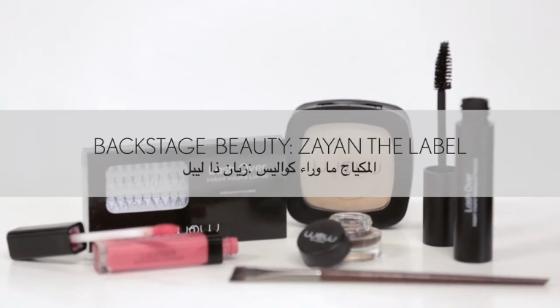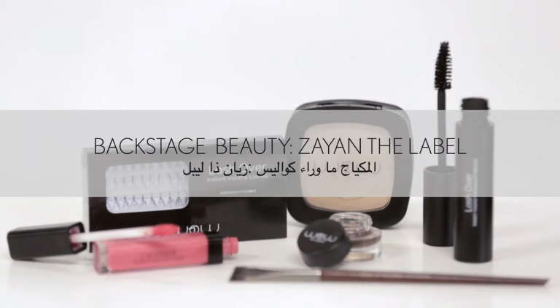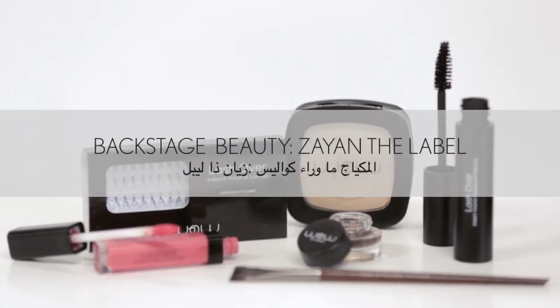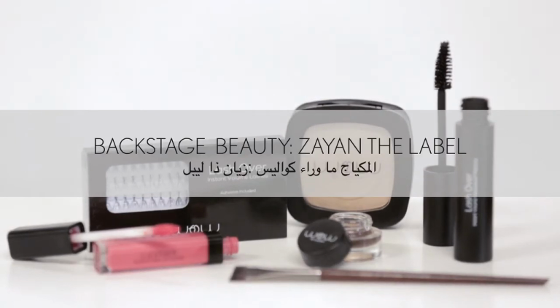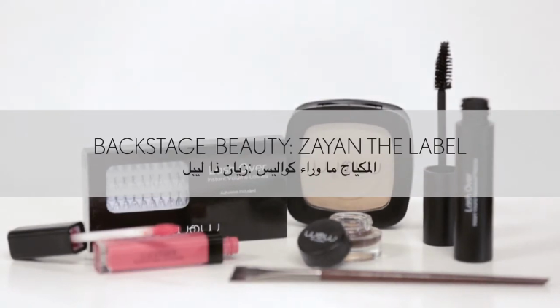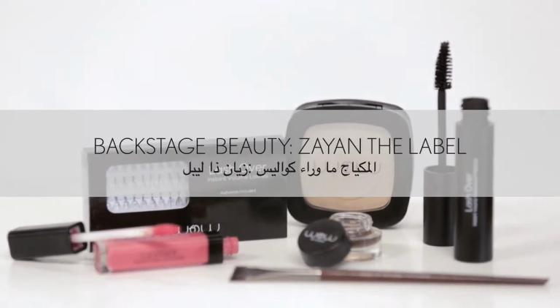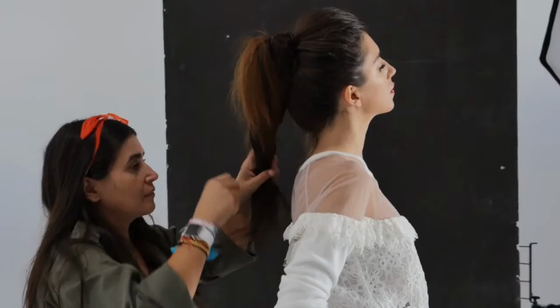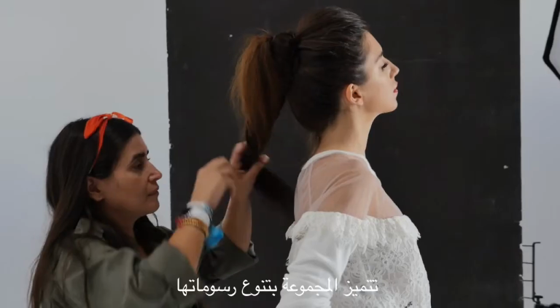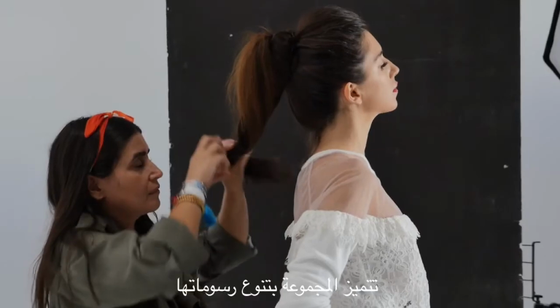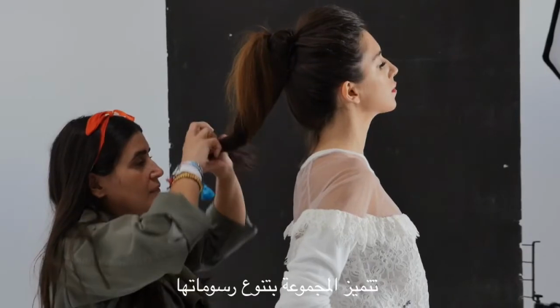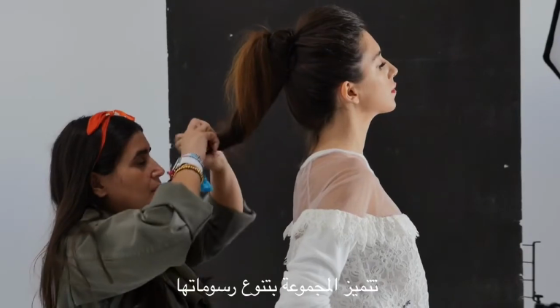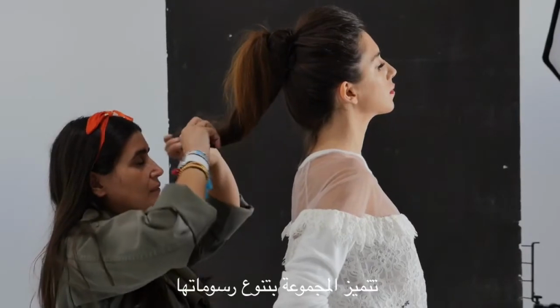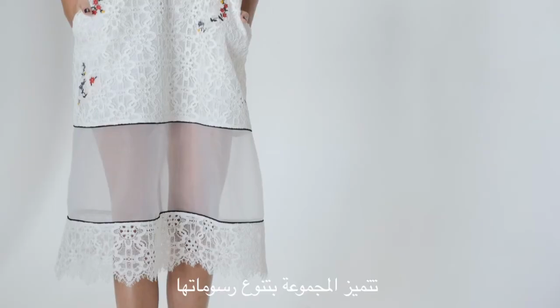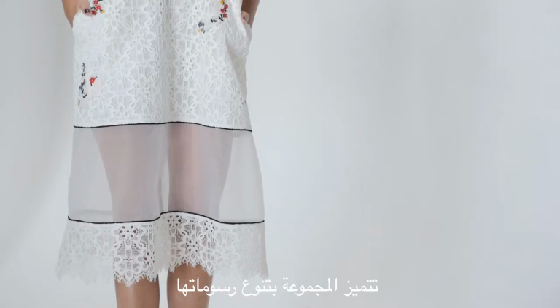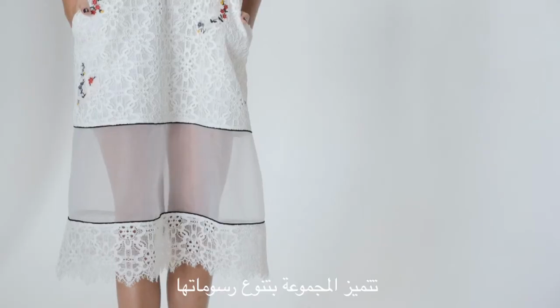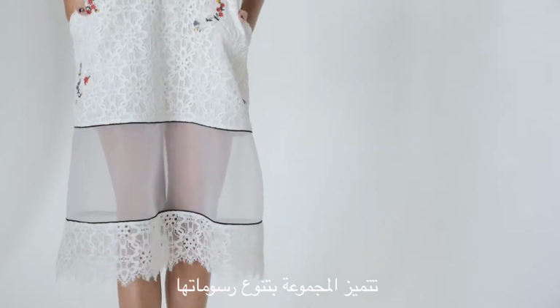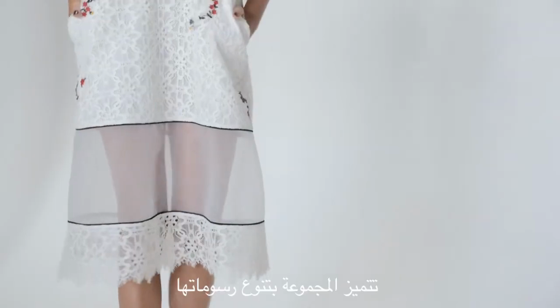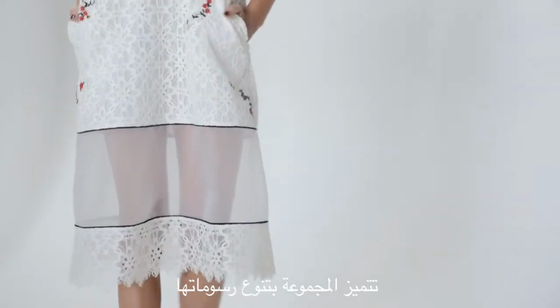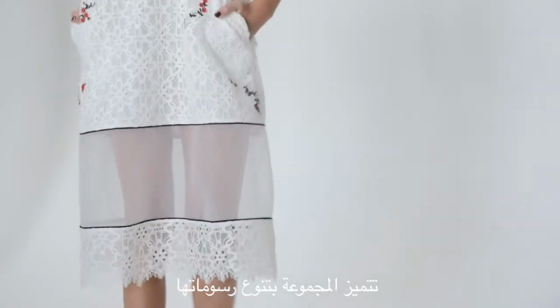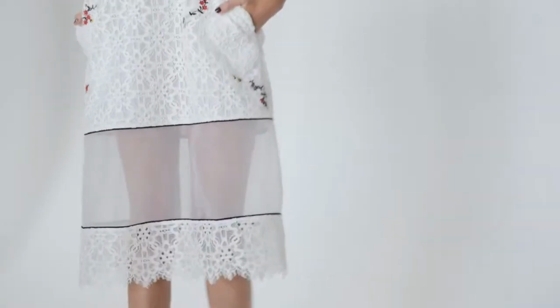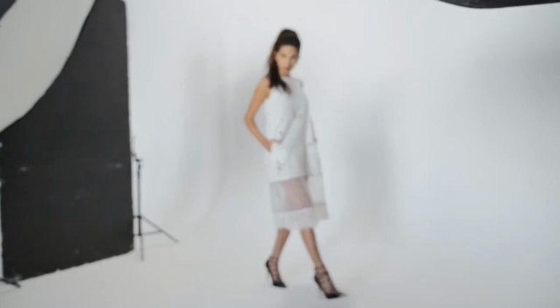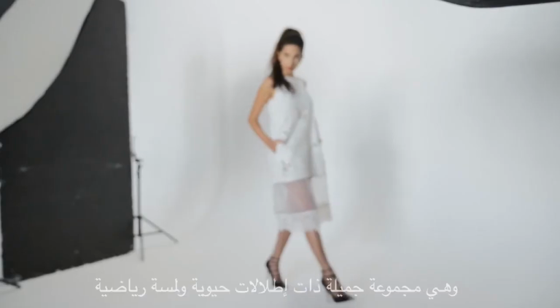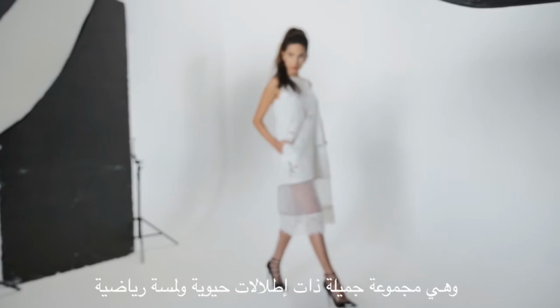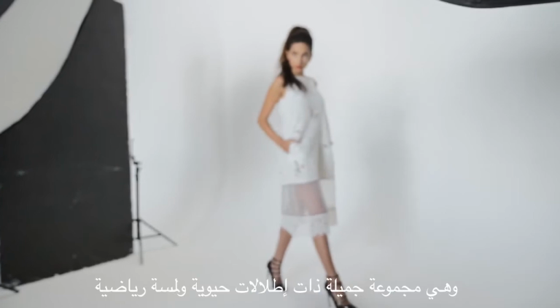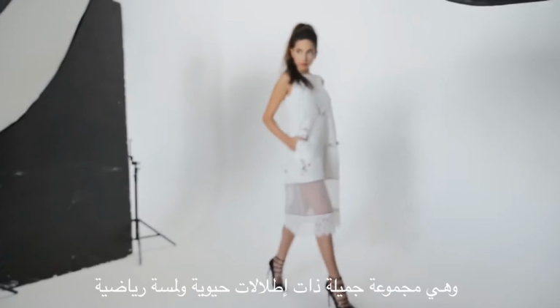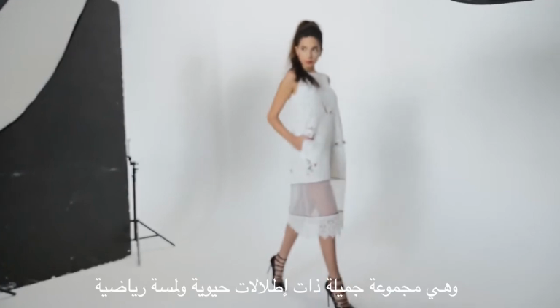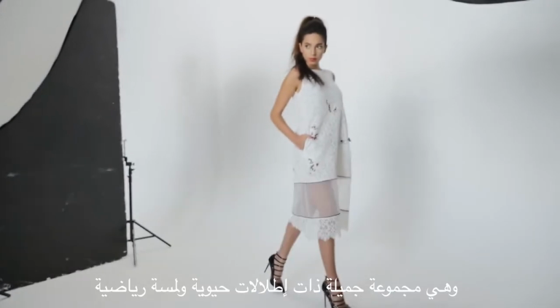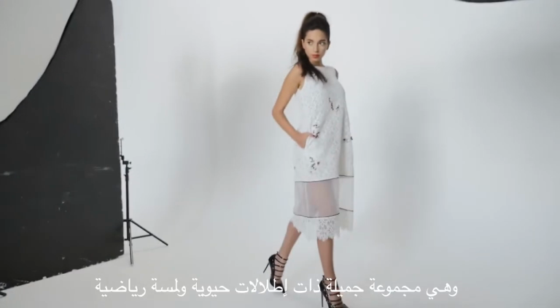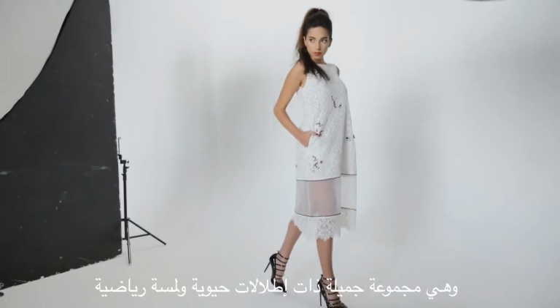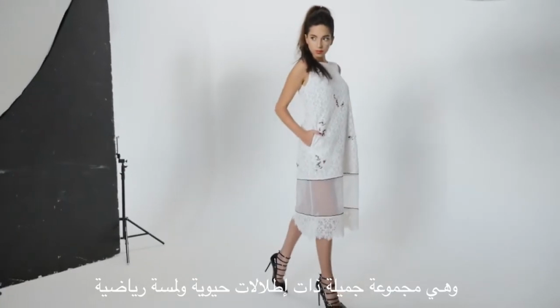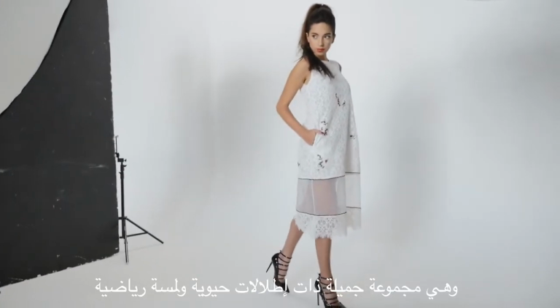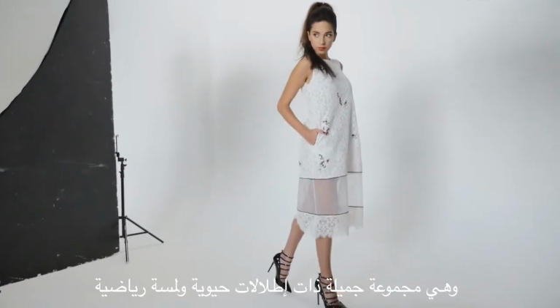The collection has a lot of lace, it's a pretty collection but with sporty silhouettes.